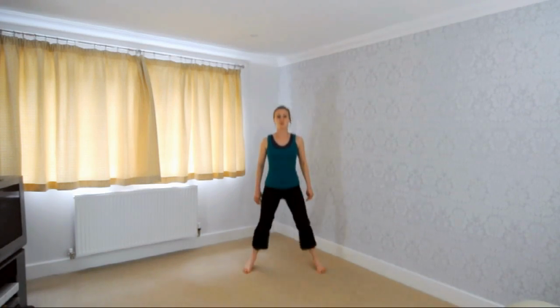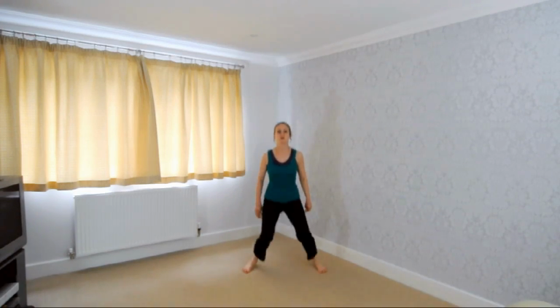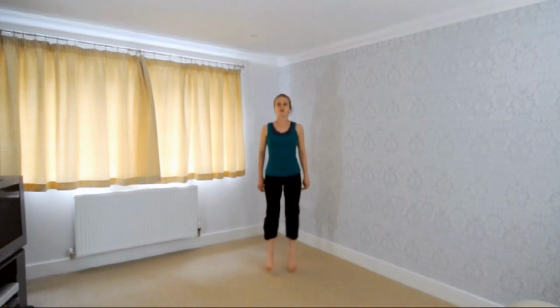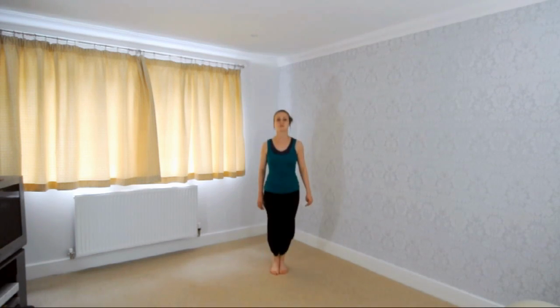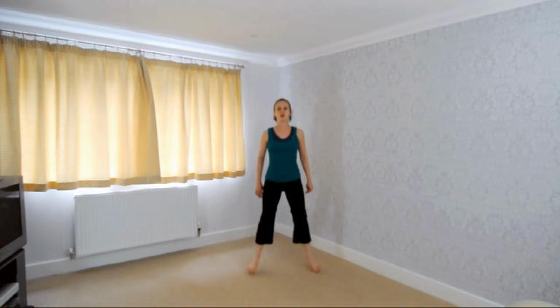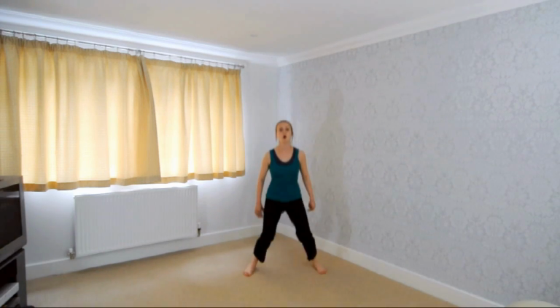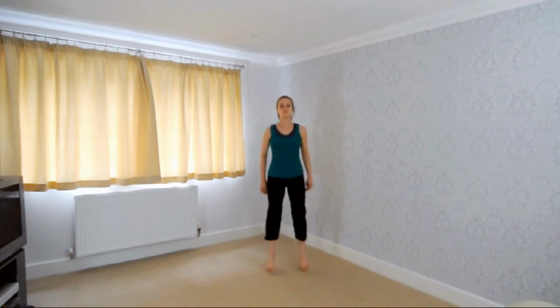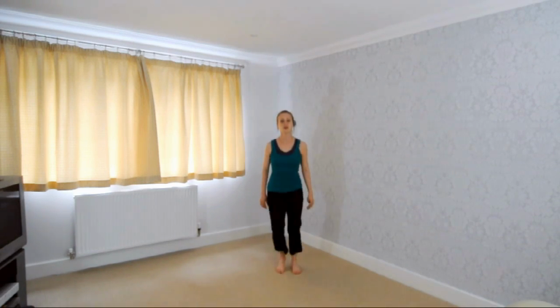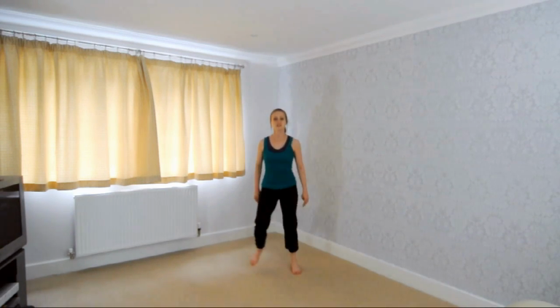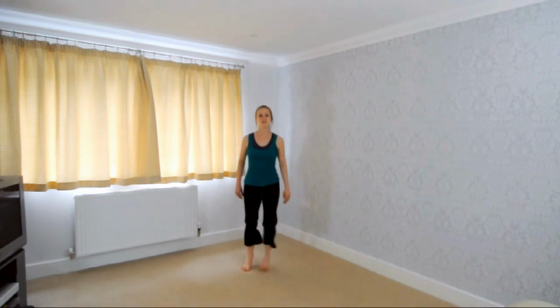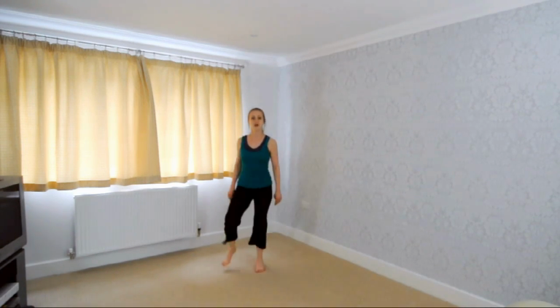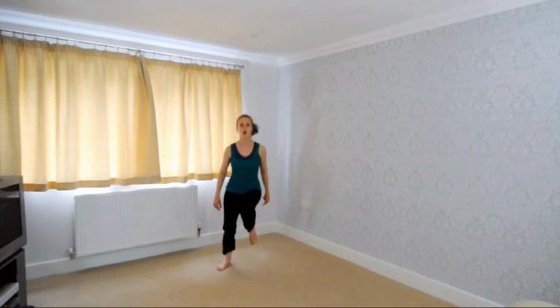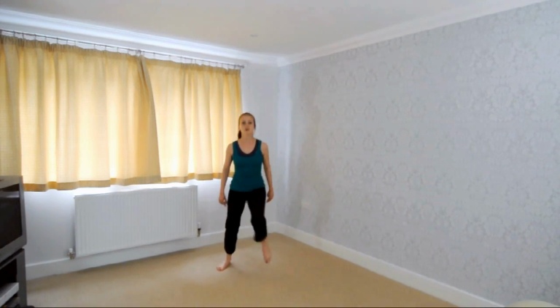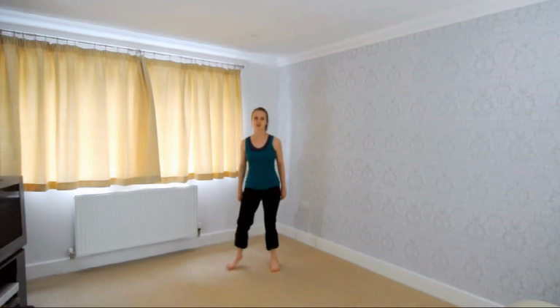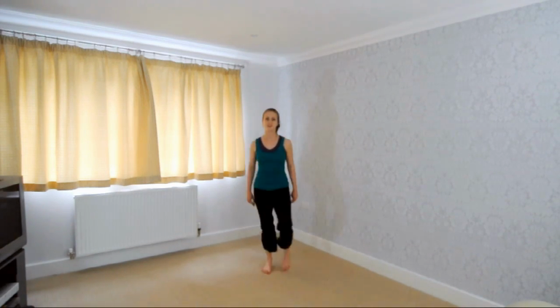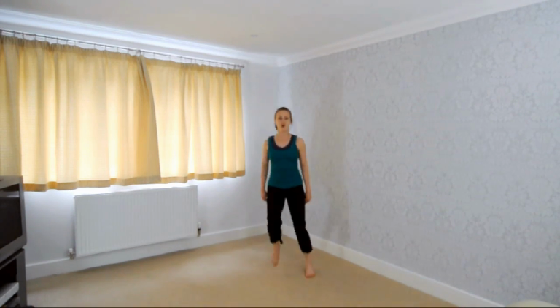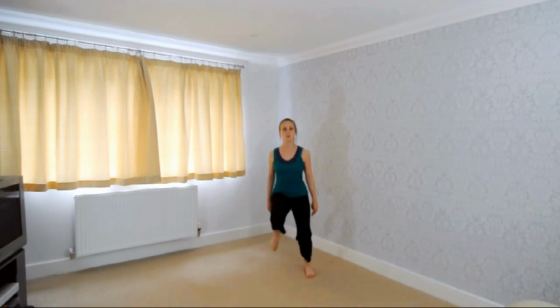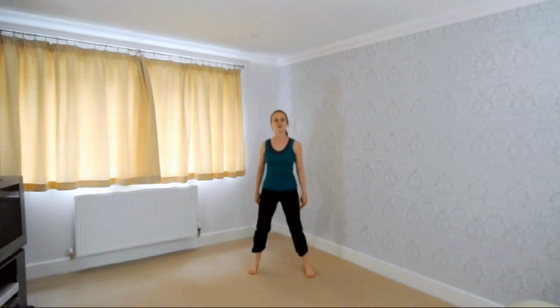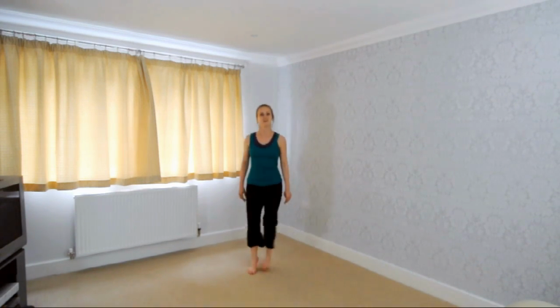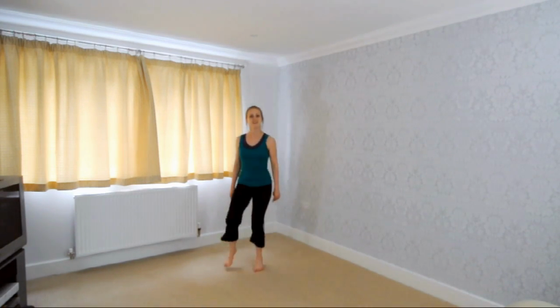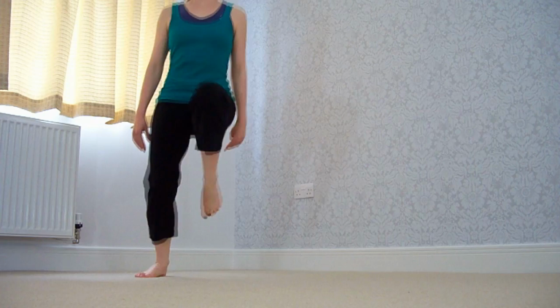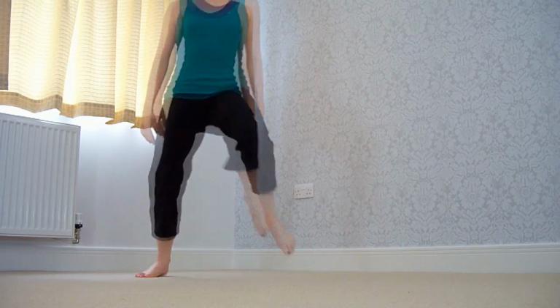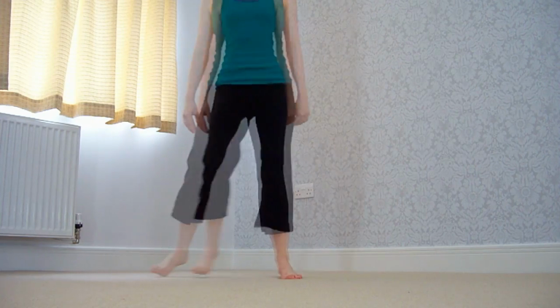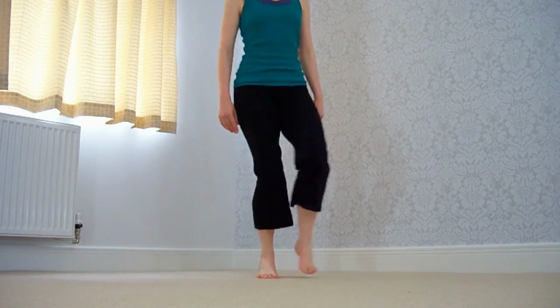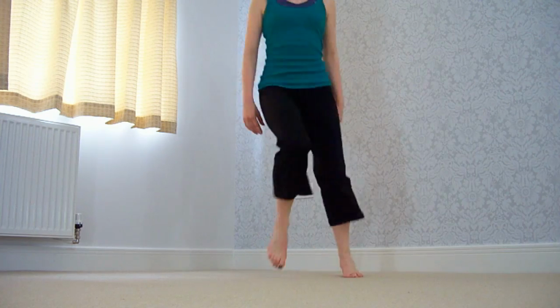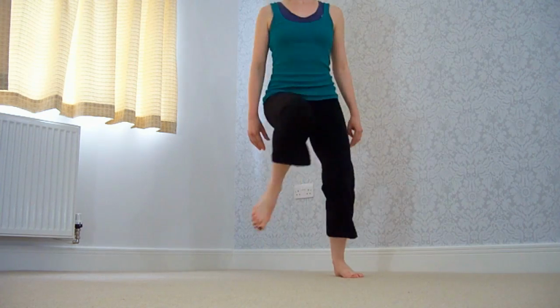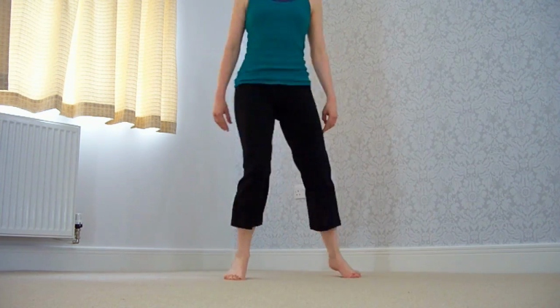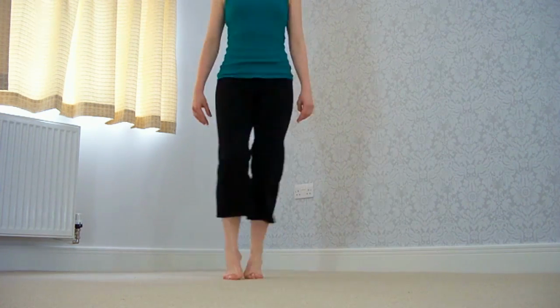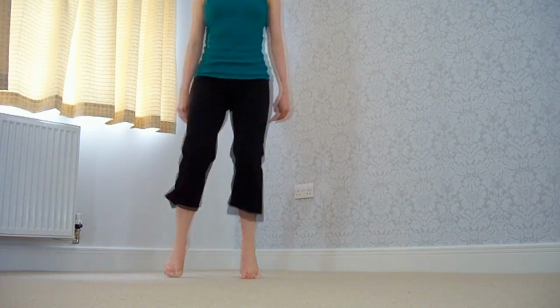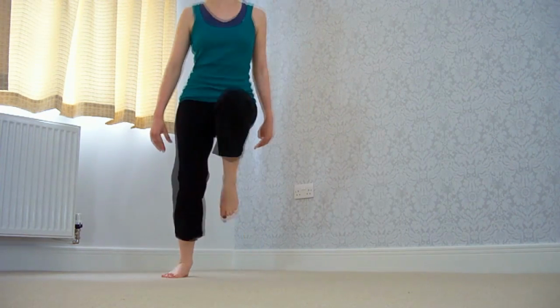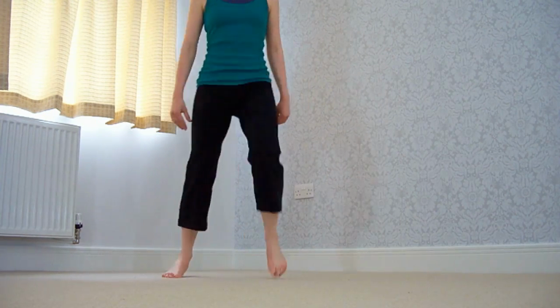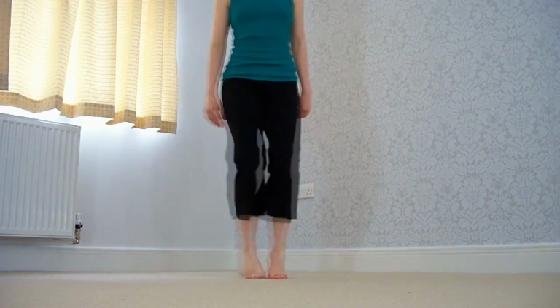Now we're going to go into some side hops. Side, side, hop. Side, side, hop.